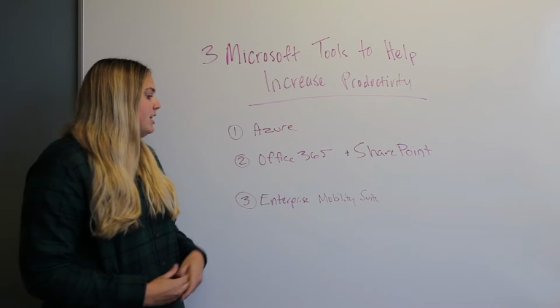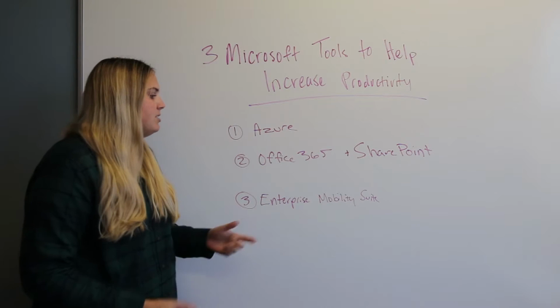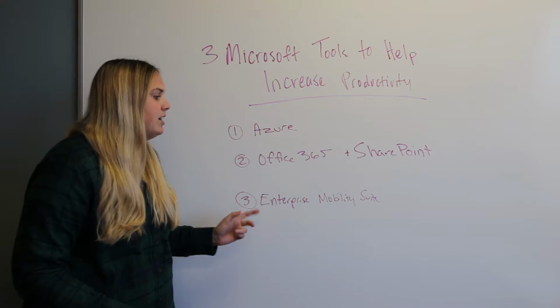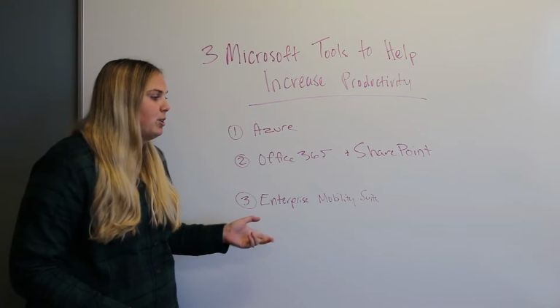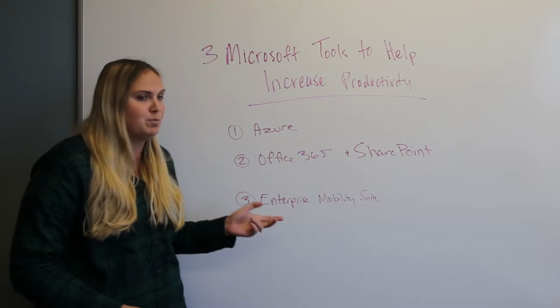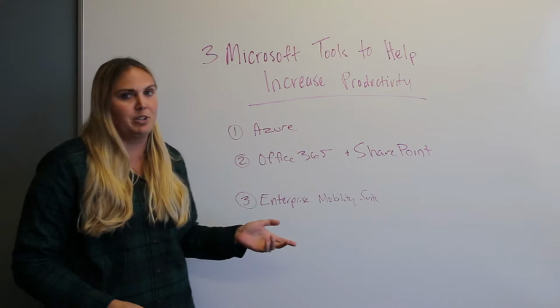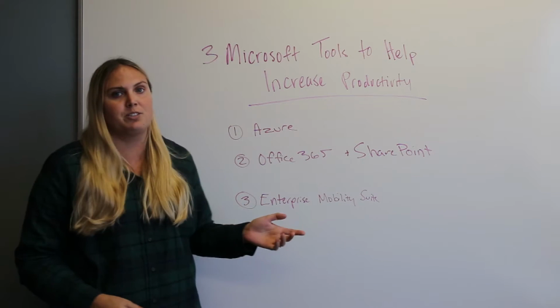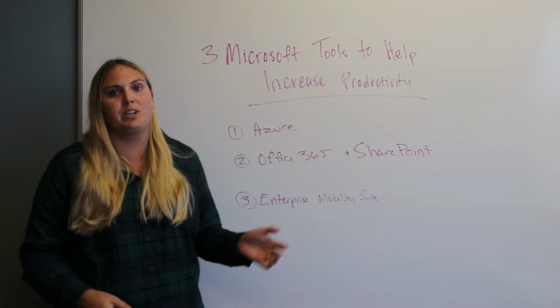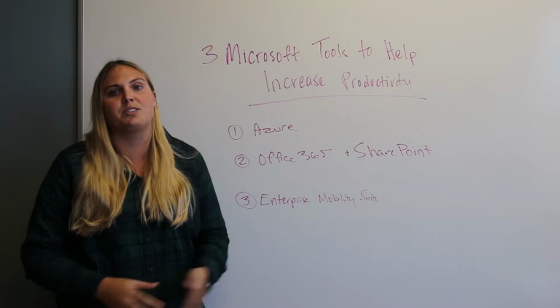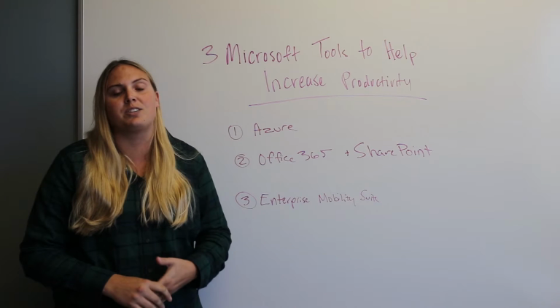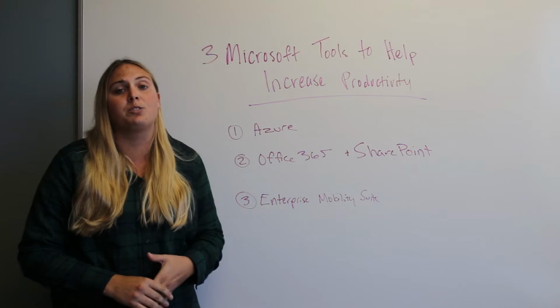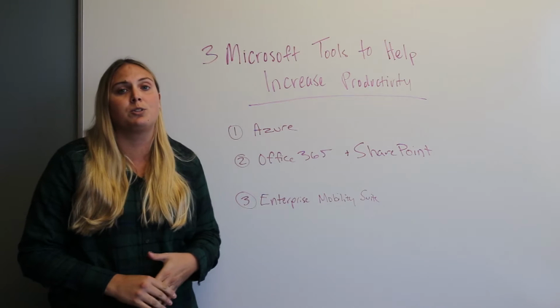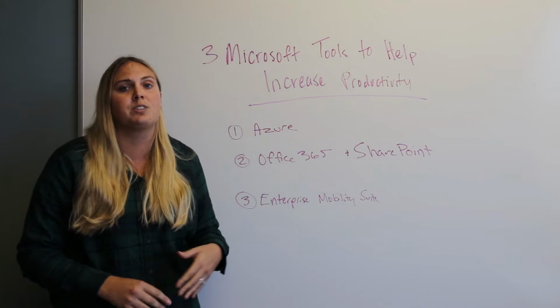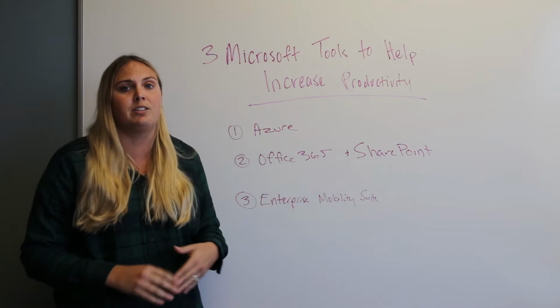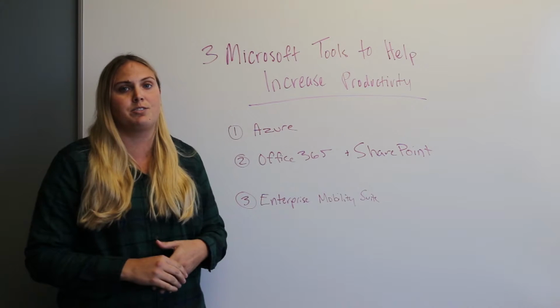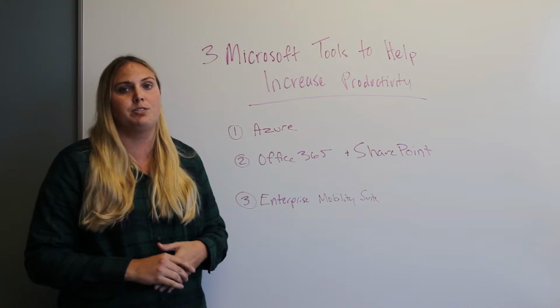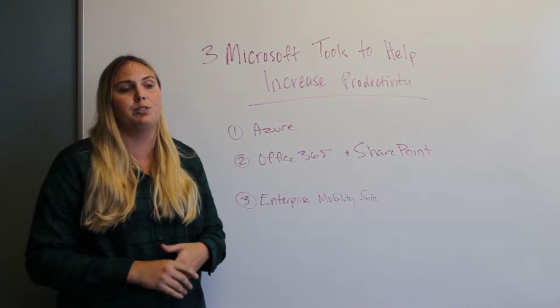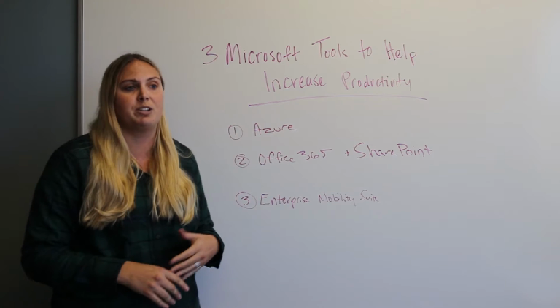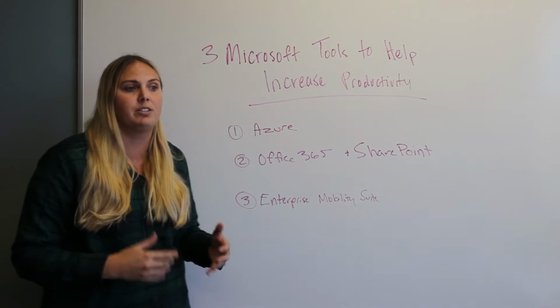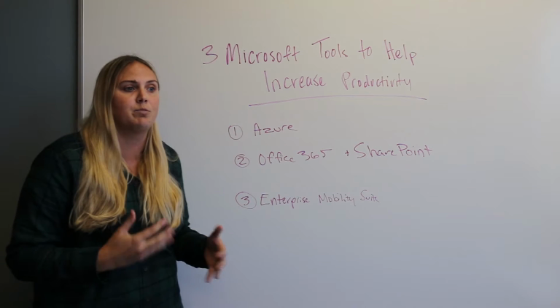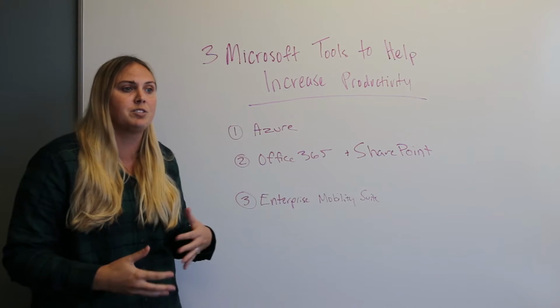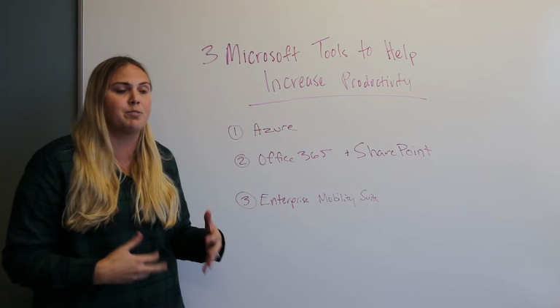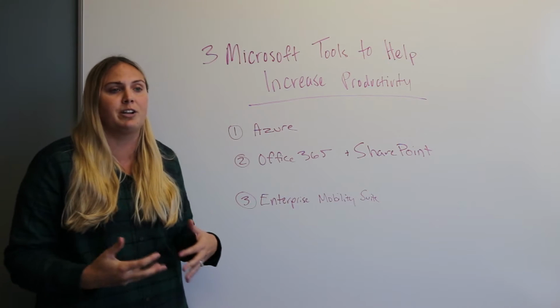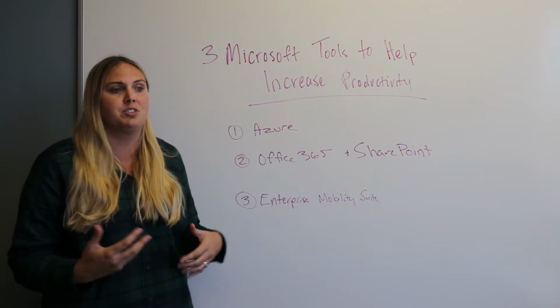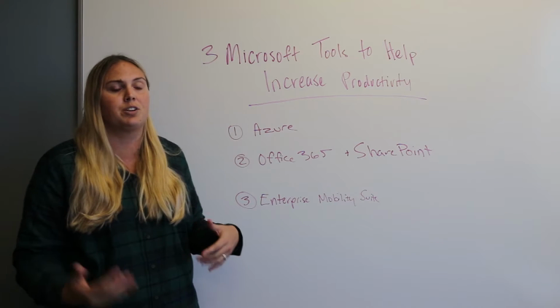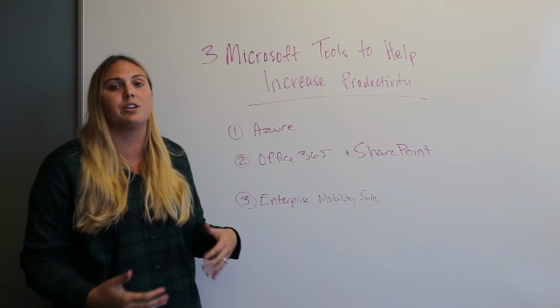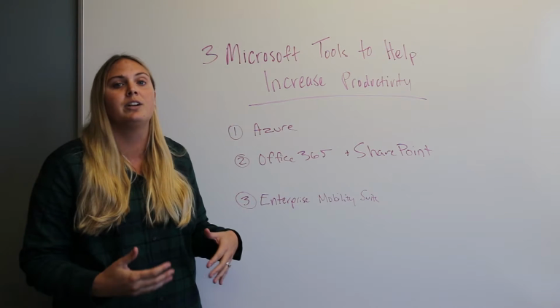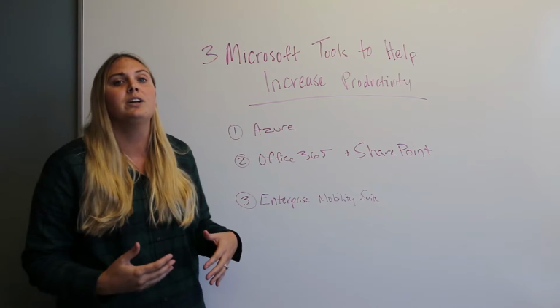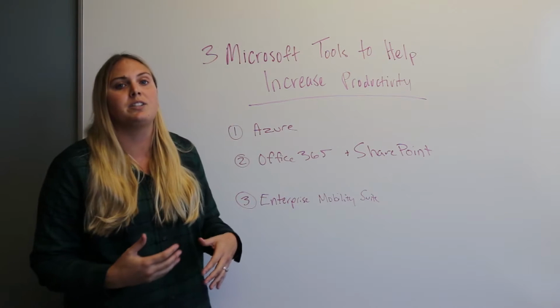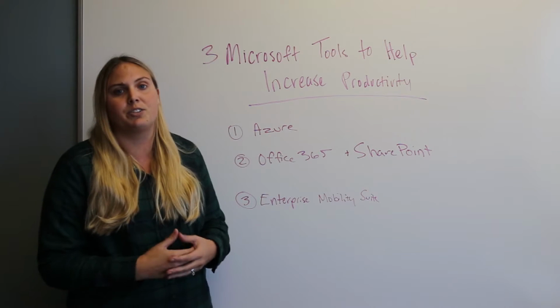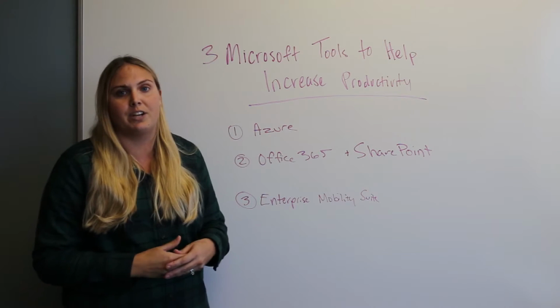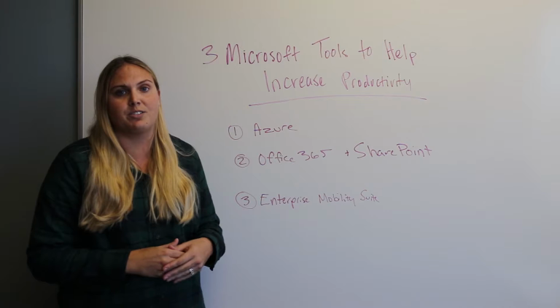Lastly, Enterprise Mobility Suite is a set of tools that allows you to basically administer, manage, and secure different devices.